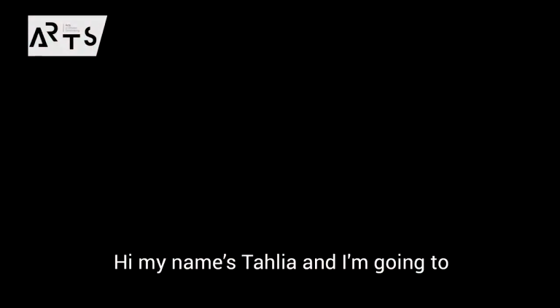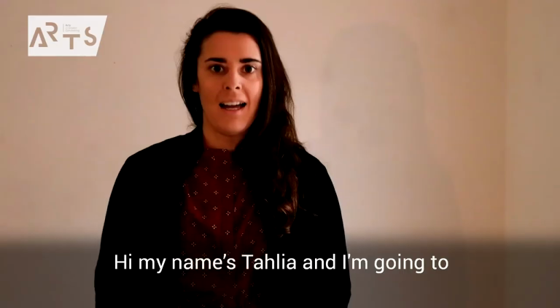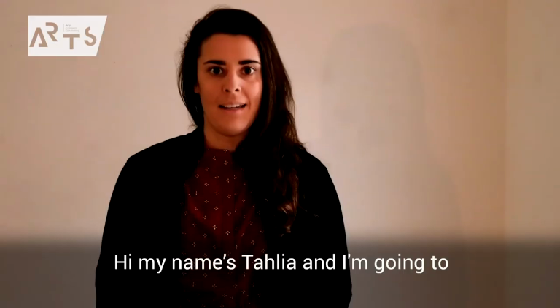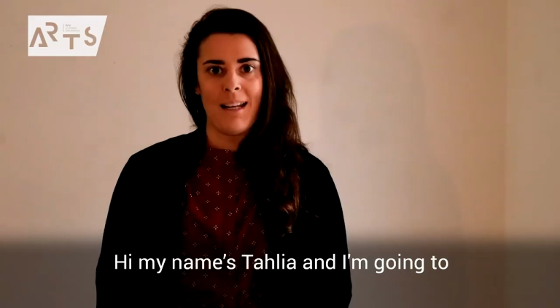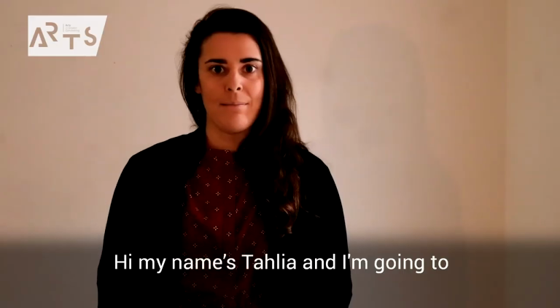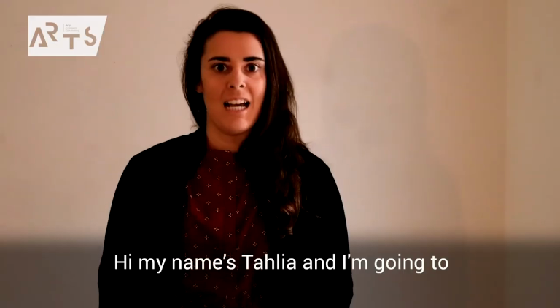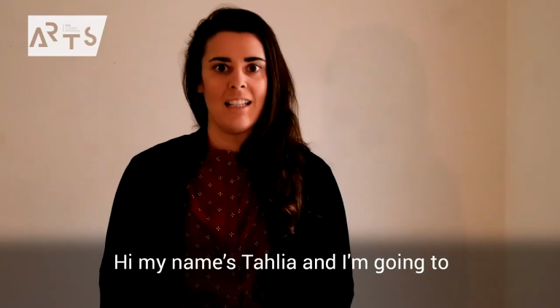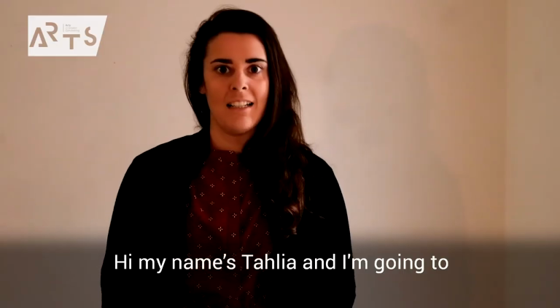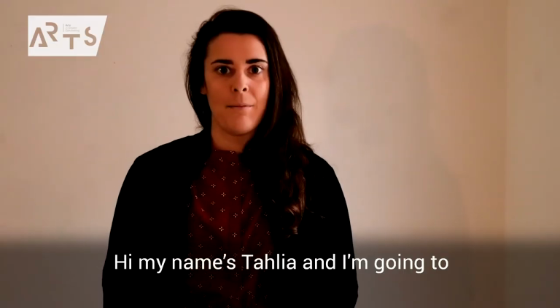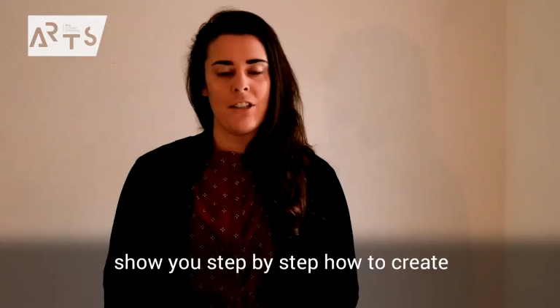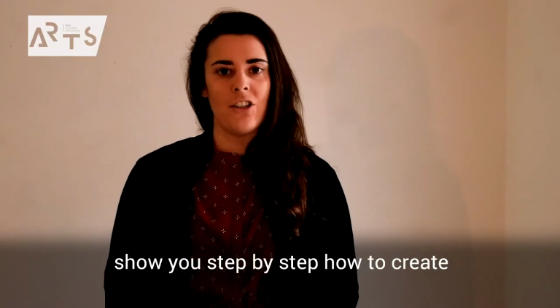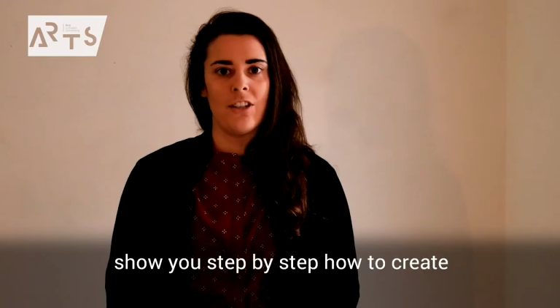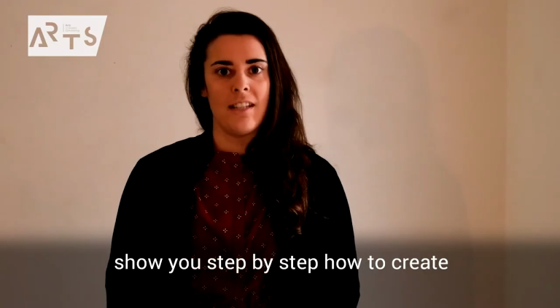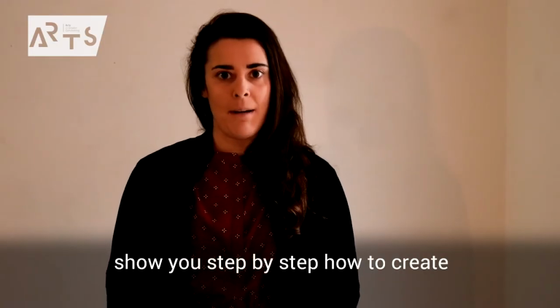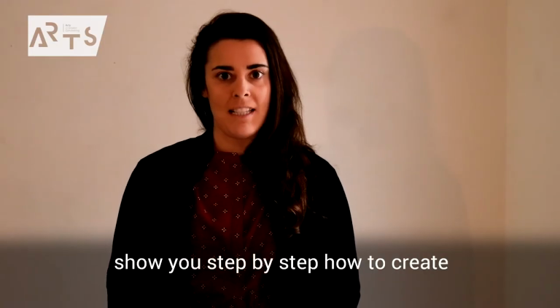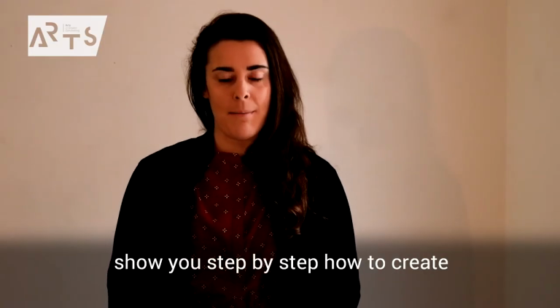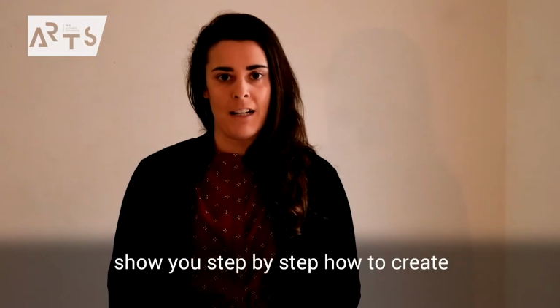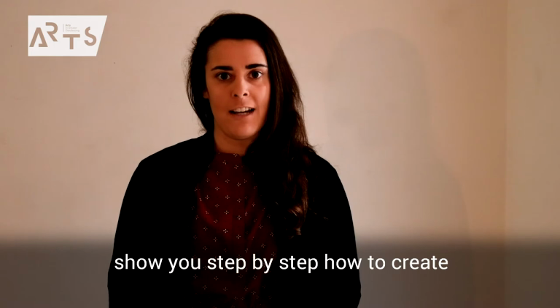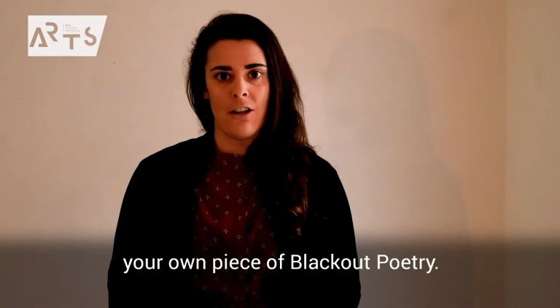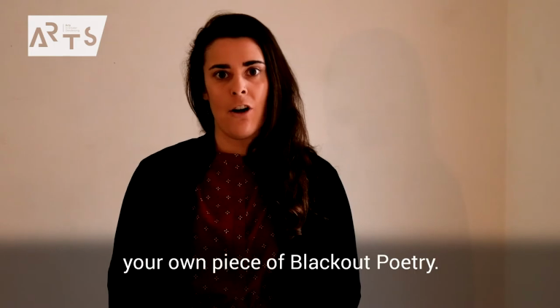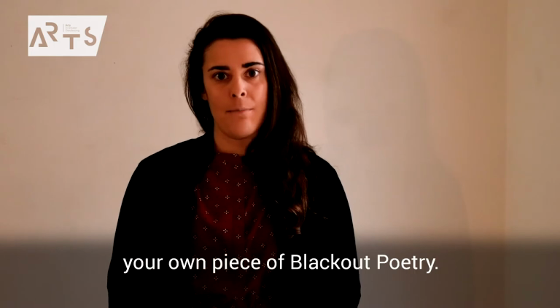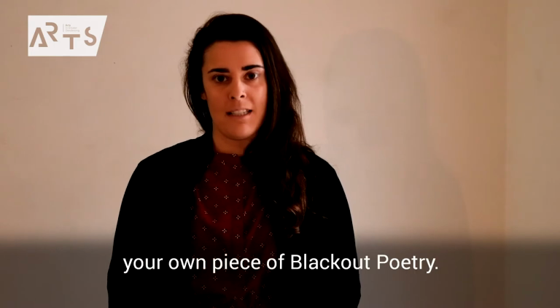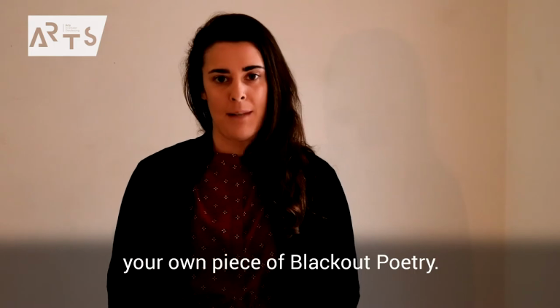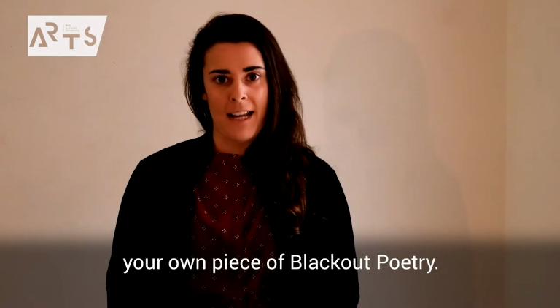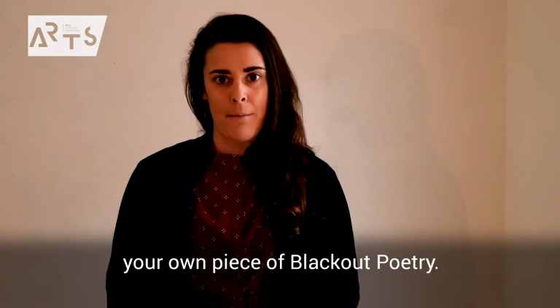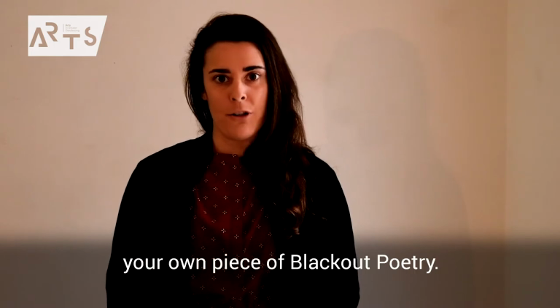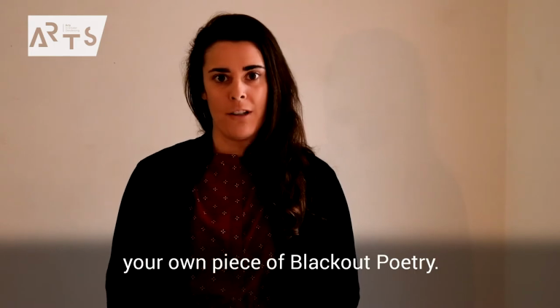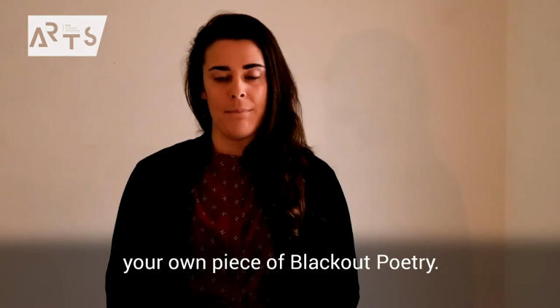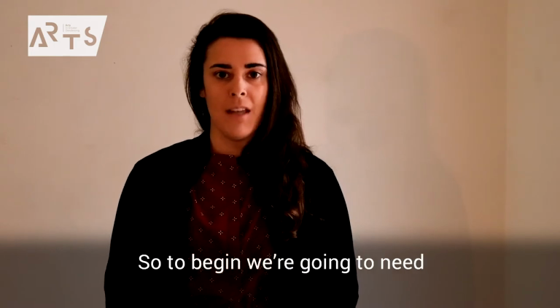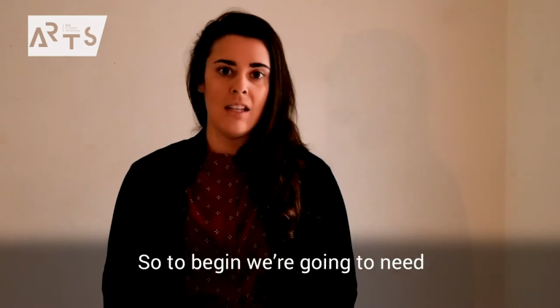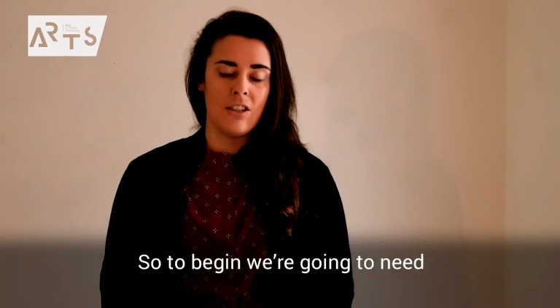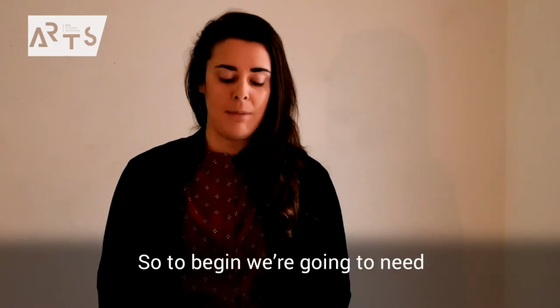Hi, my name is Talia and I'm going to show you step by step how to create your own piece of blackout poetry.